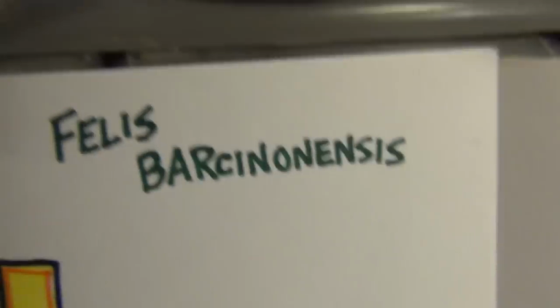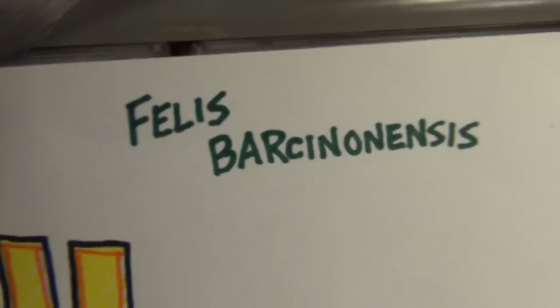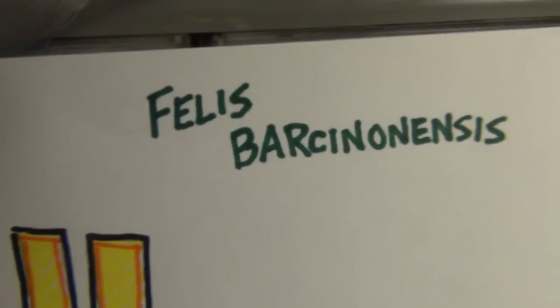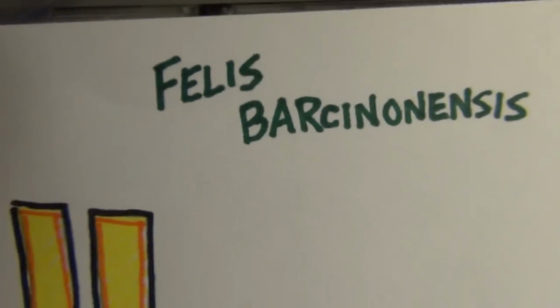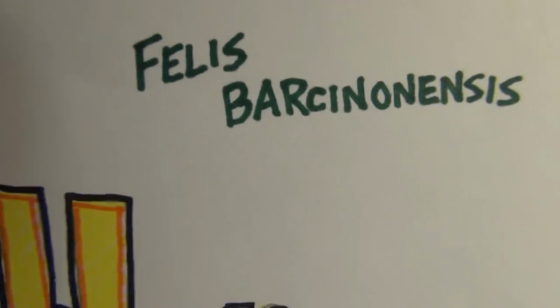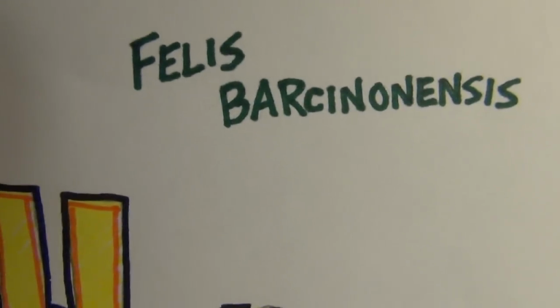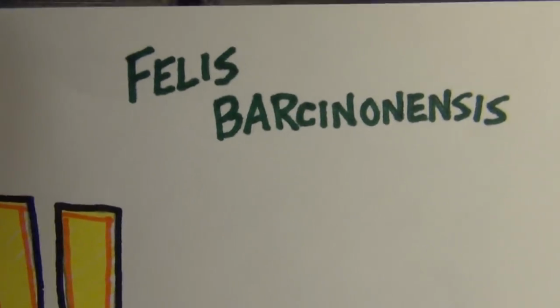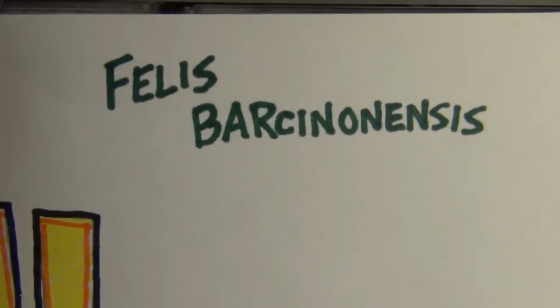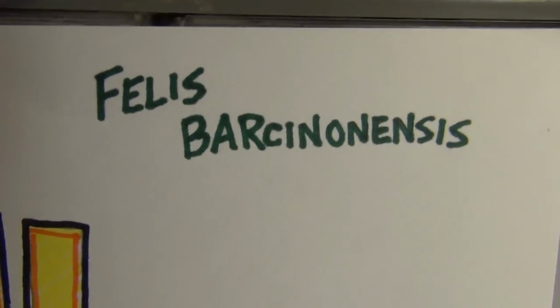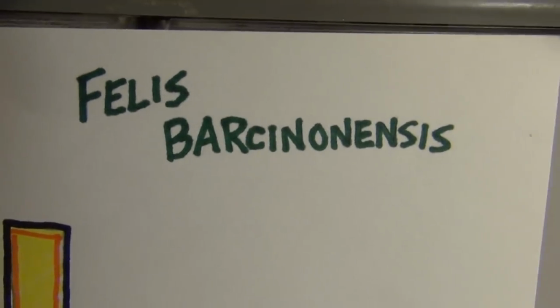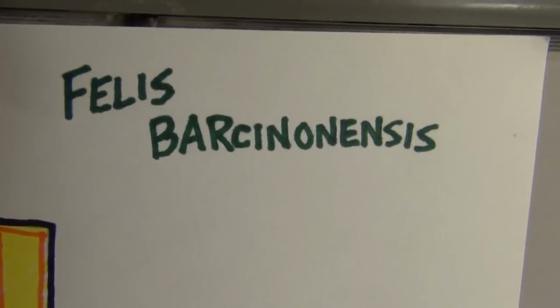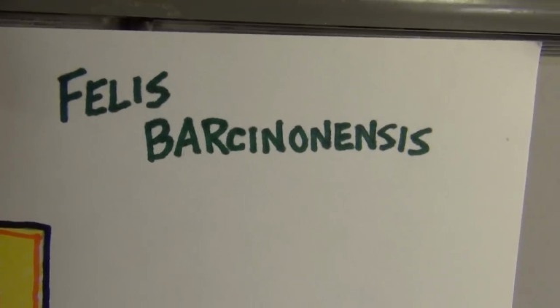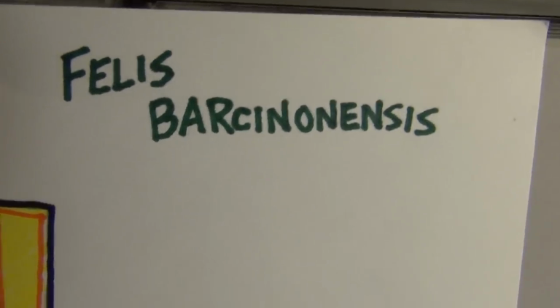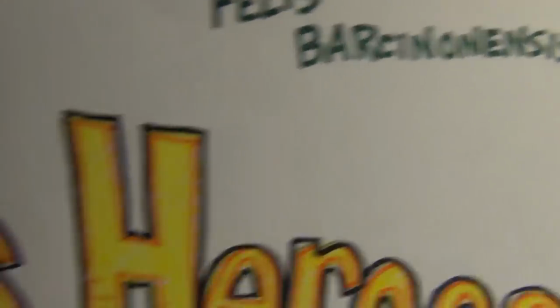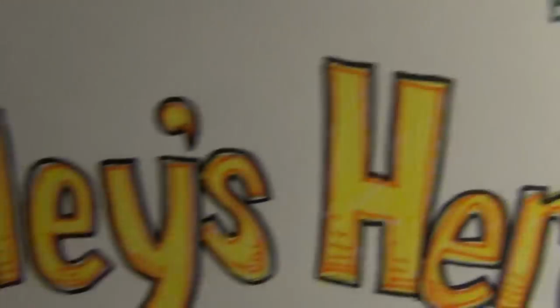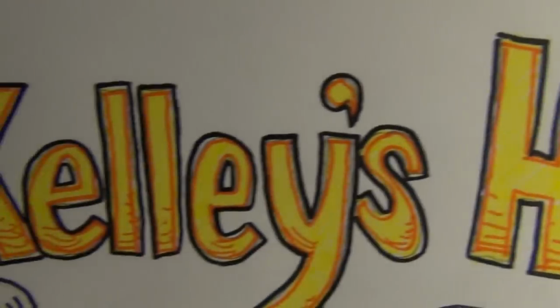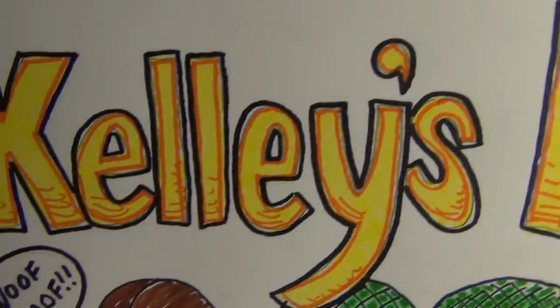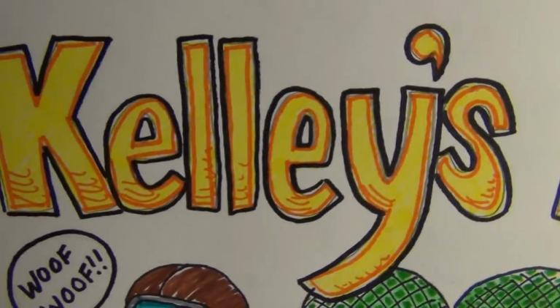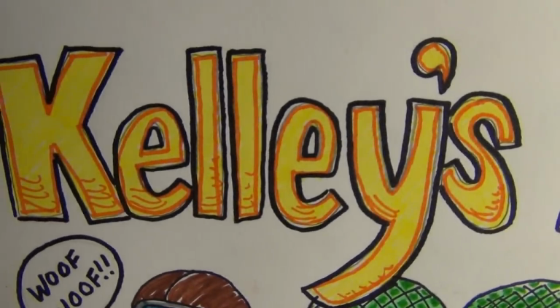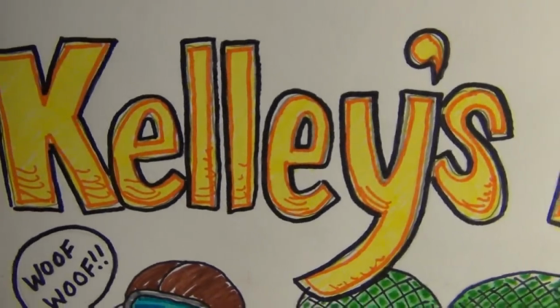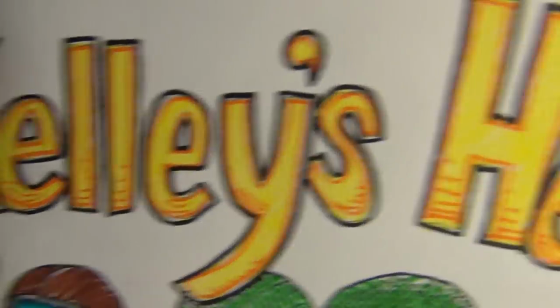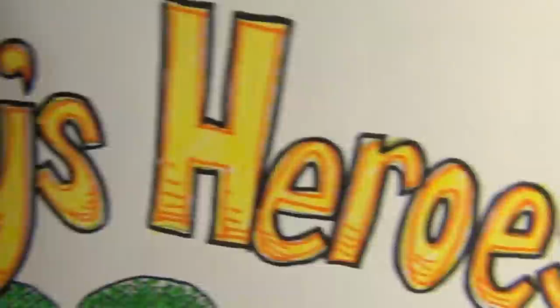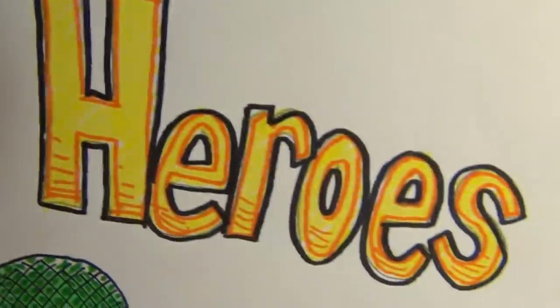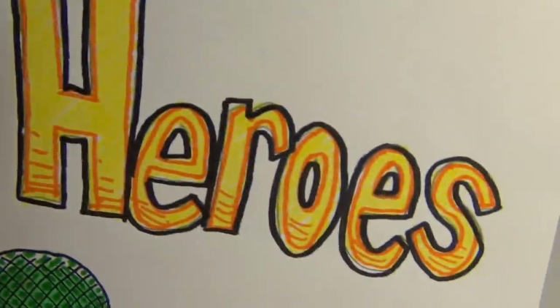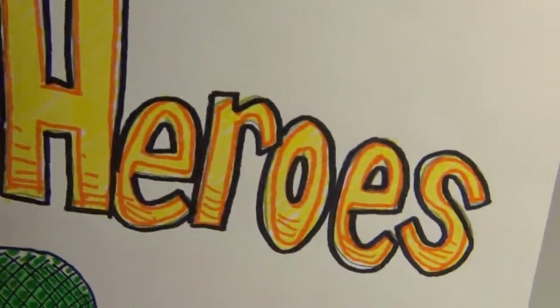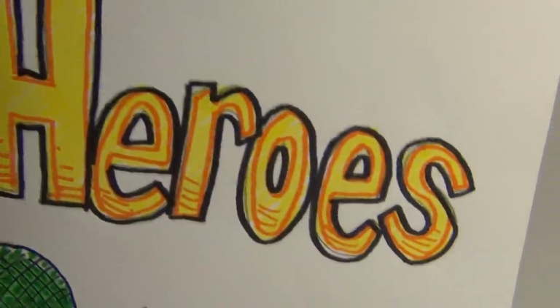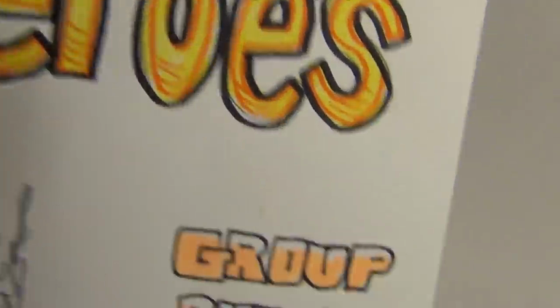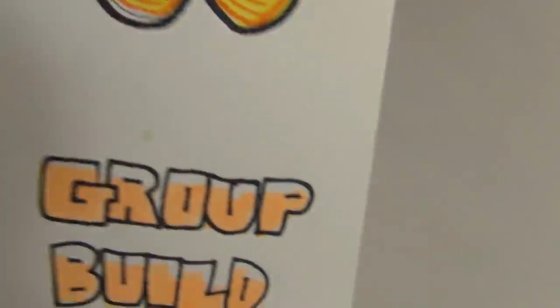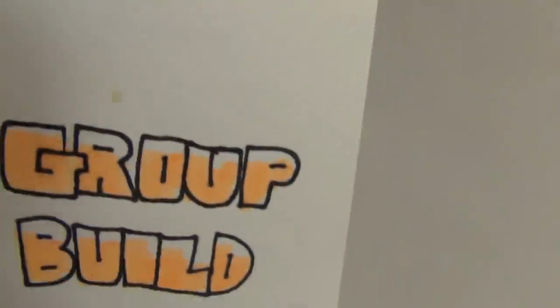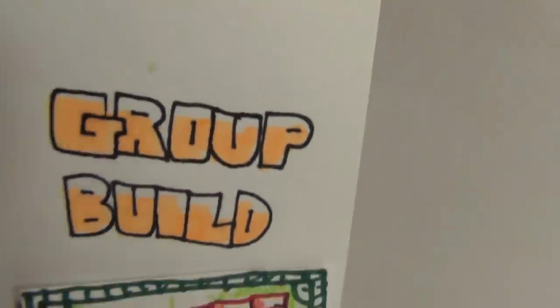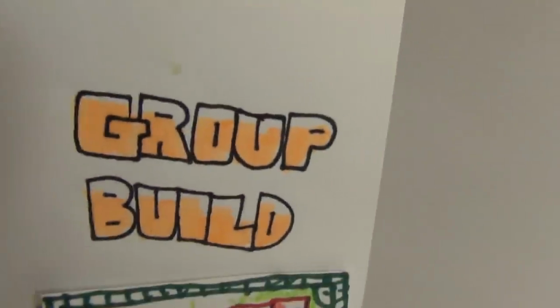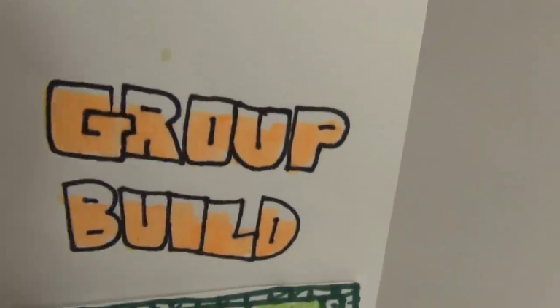Phyllis Barcynusis, Kelly's Heroes Group. Boo!